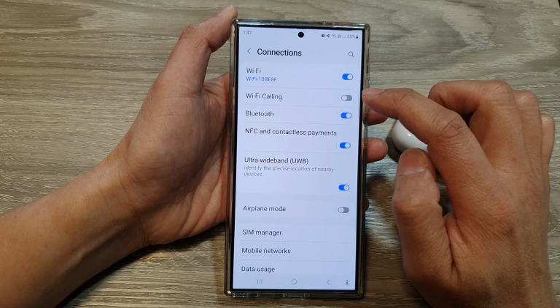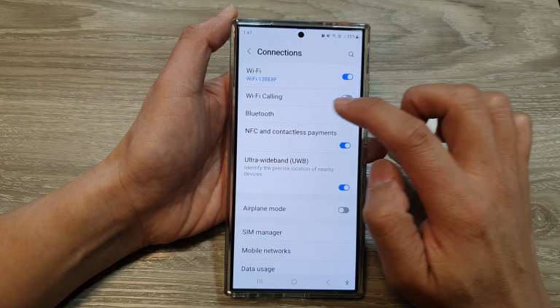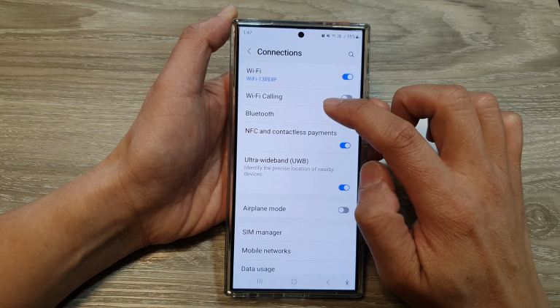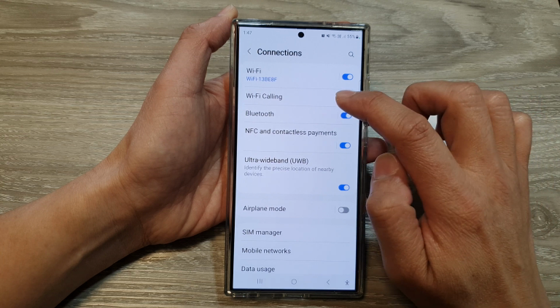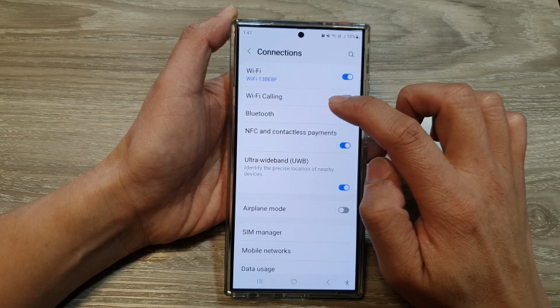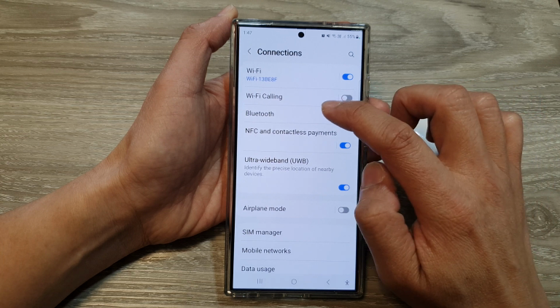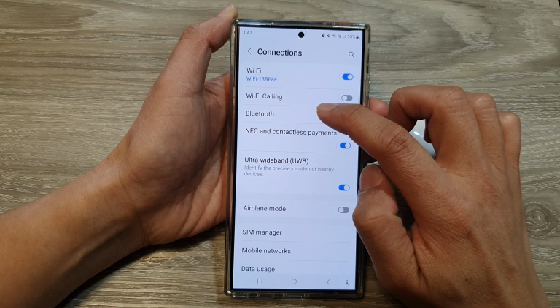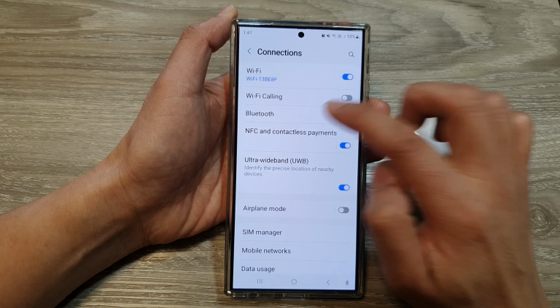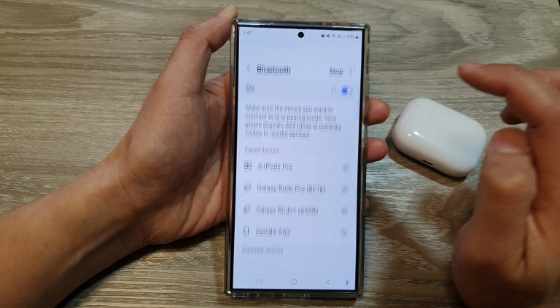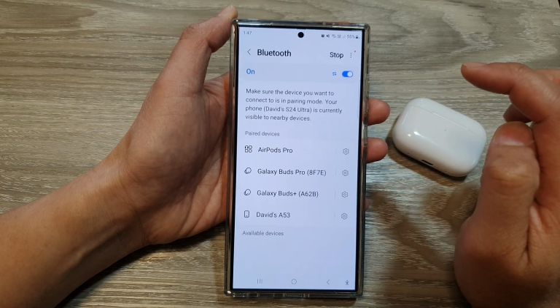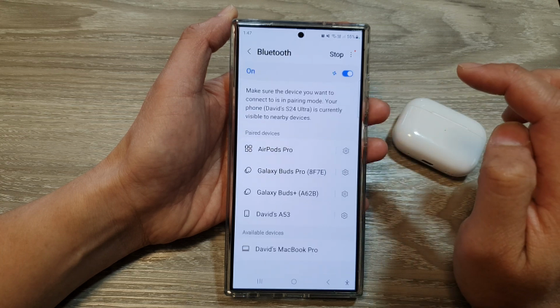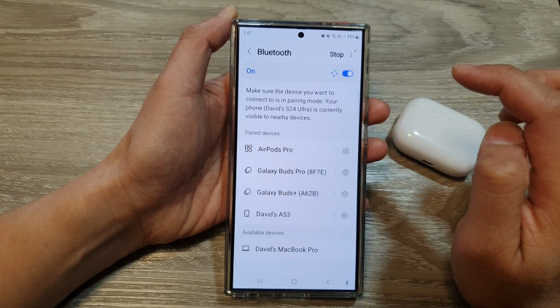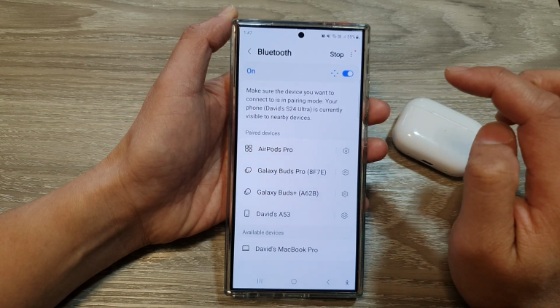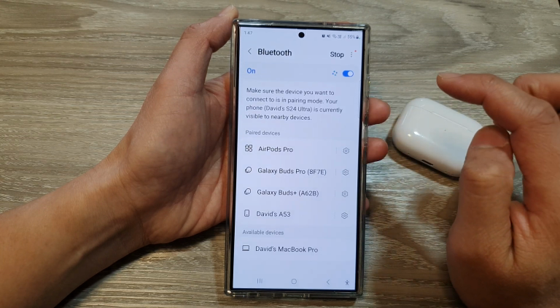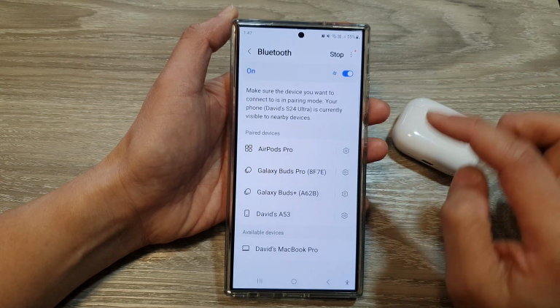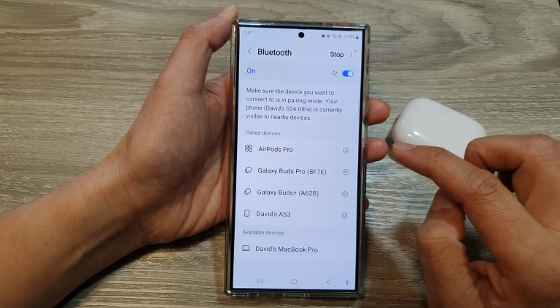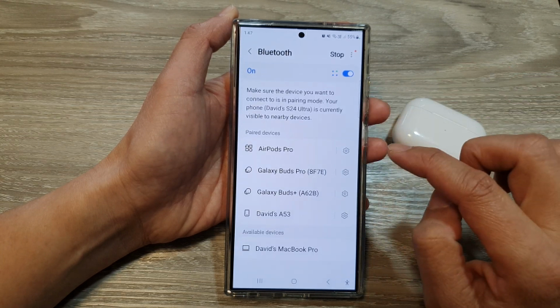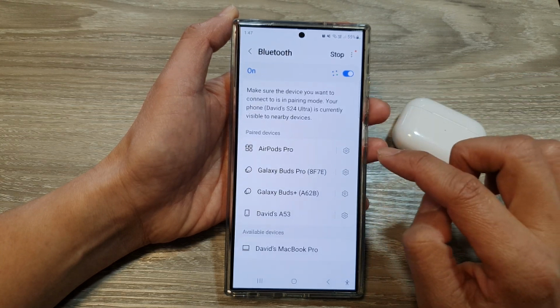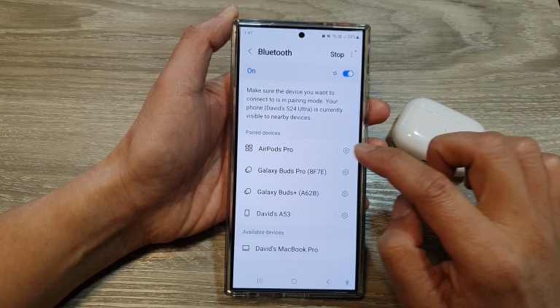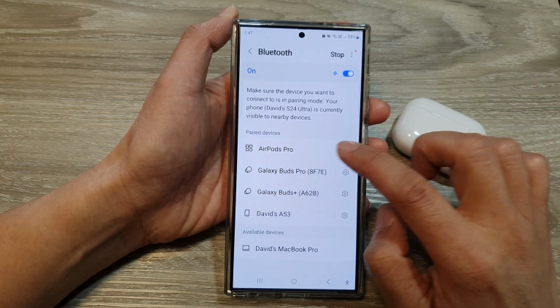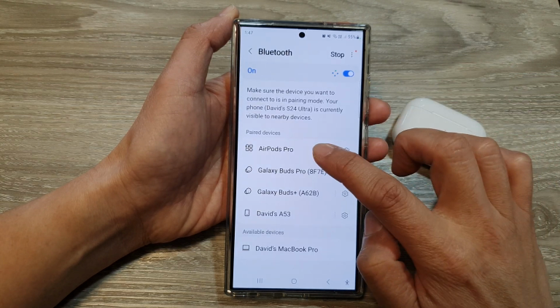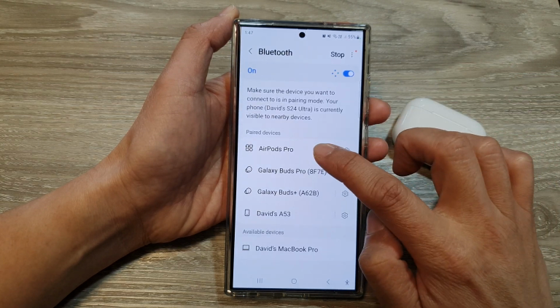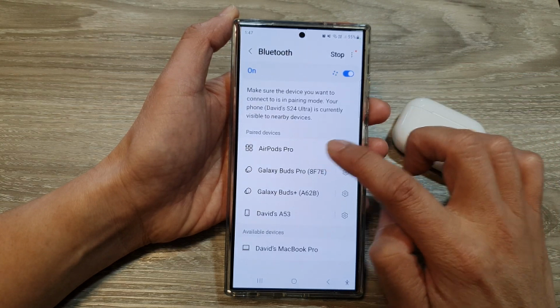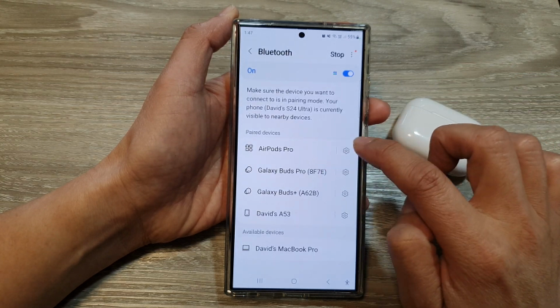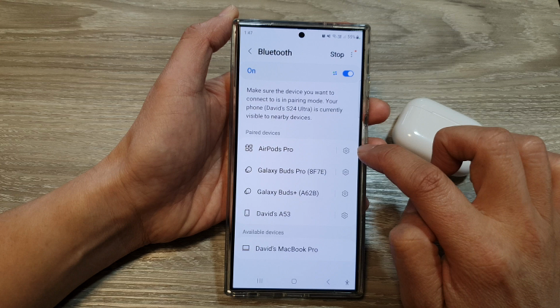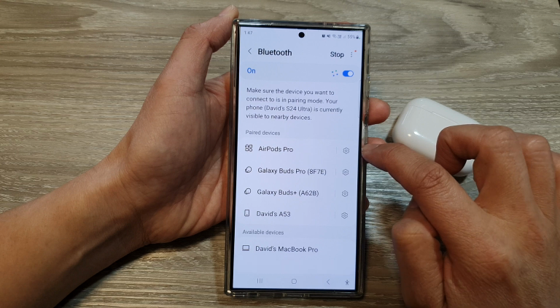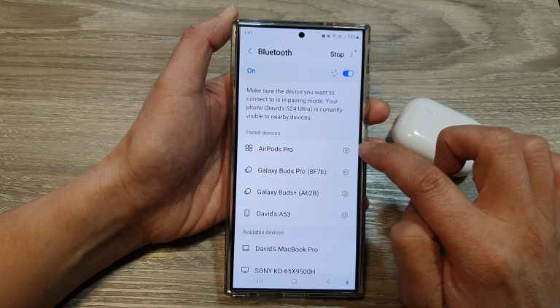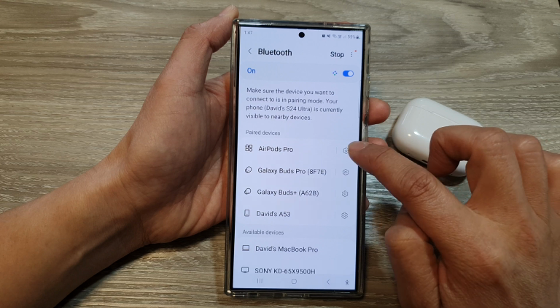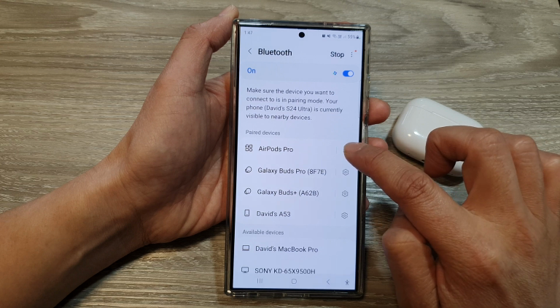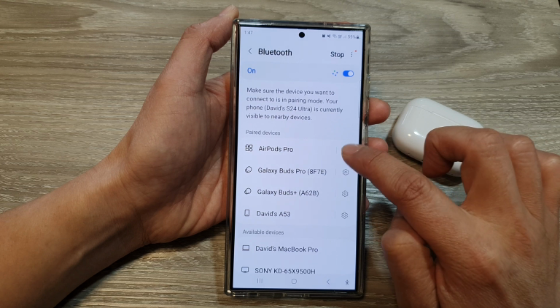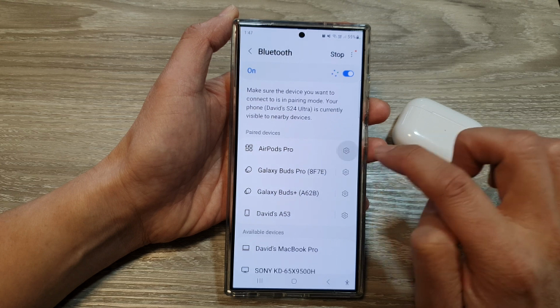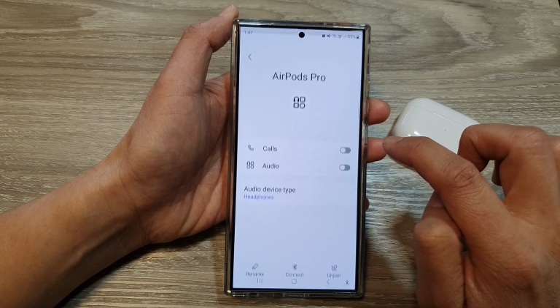In here, tap on Bluetooth, and then tap on AirPods Pro, then tap on the settings icon.